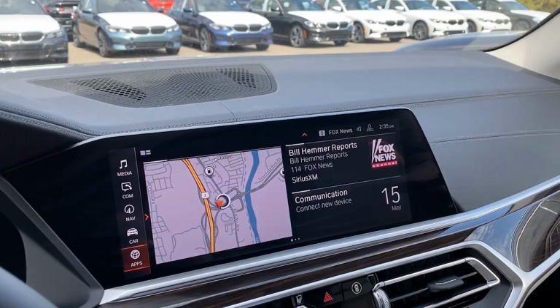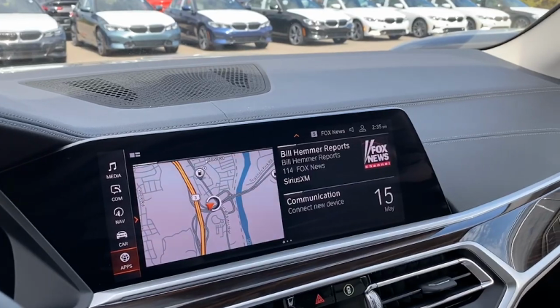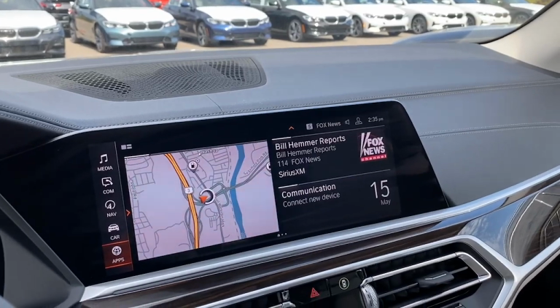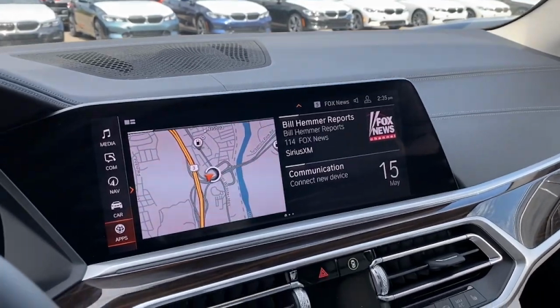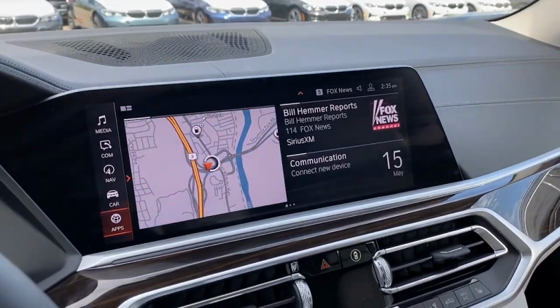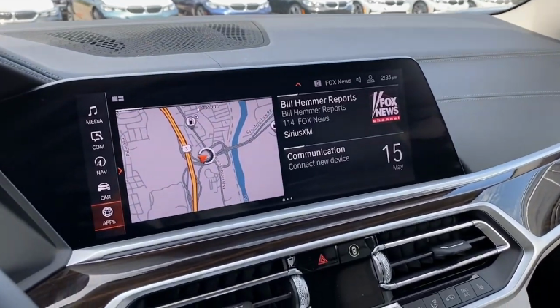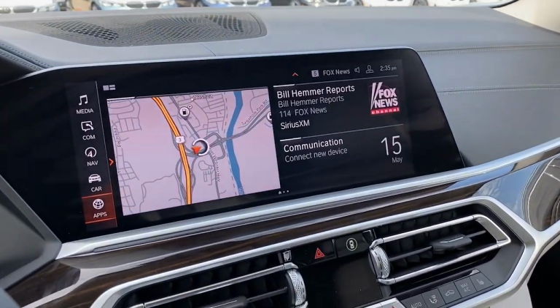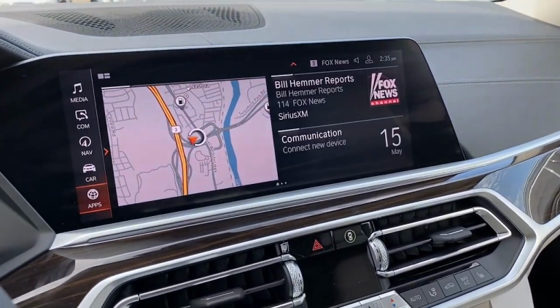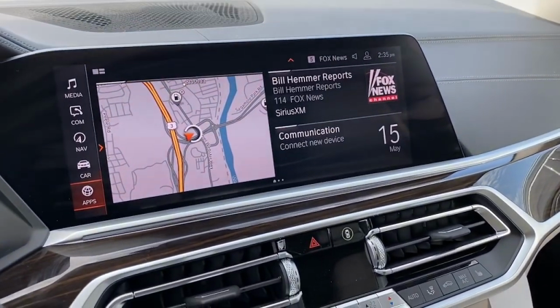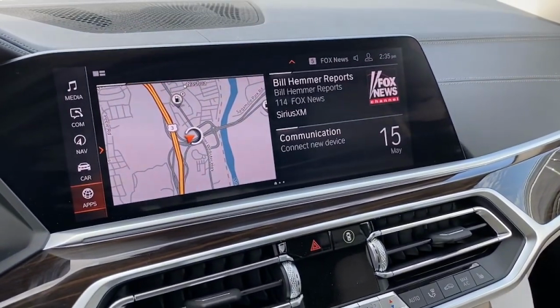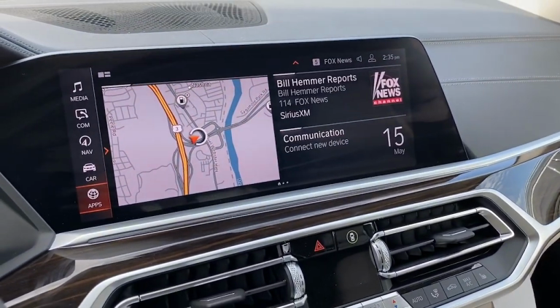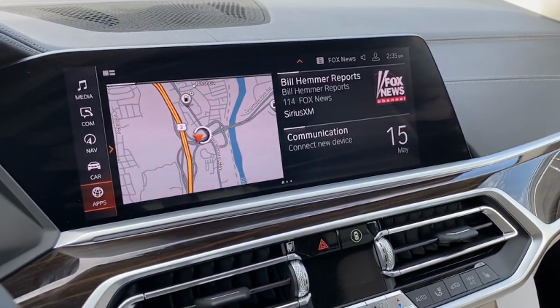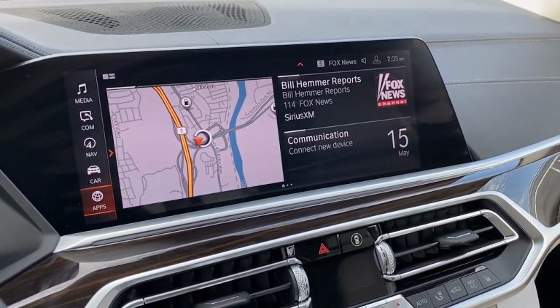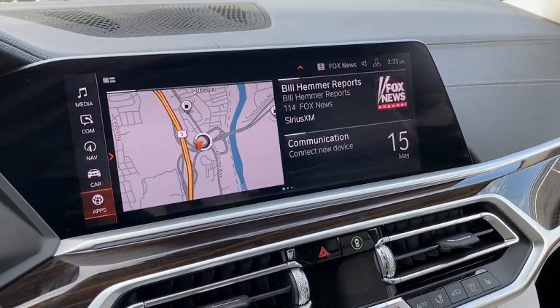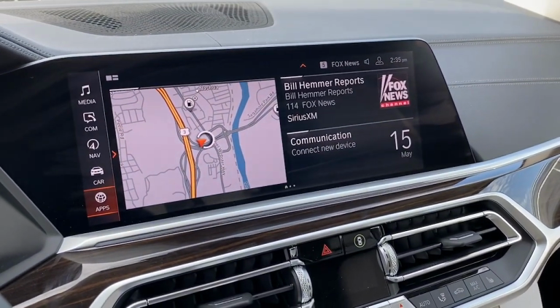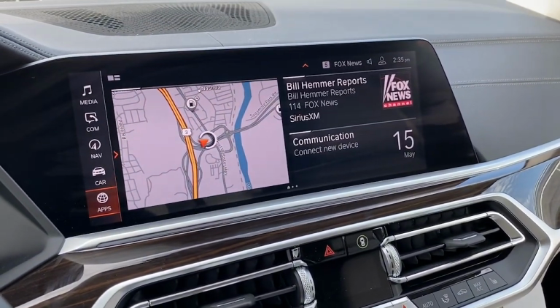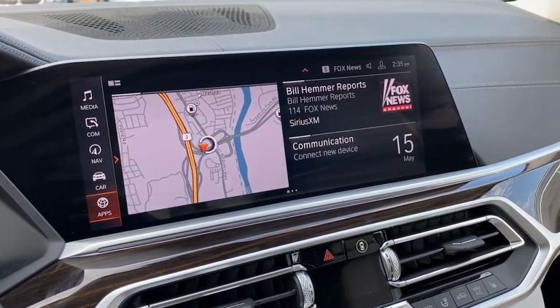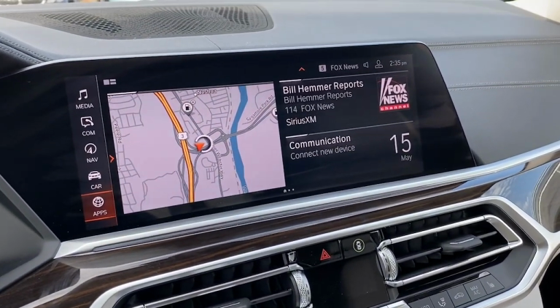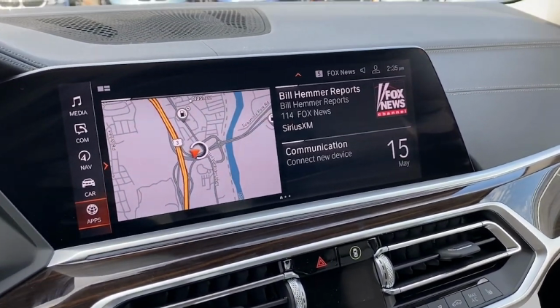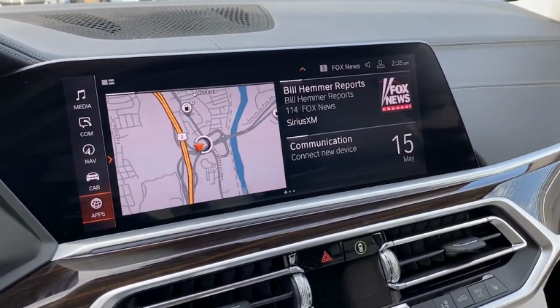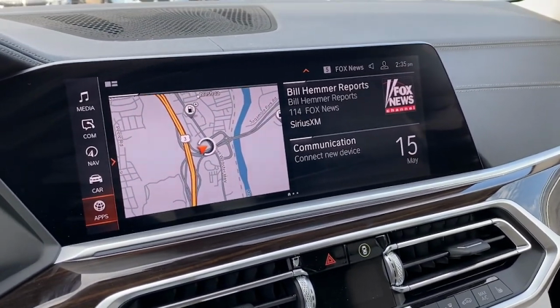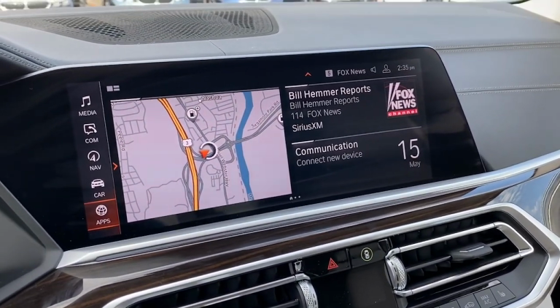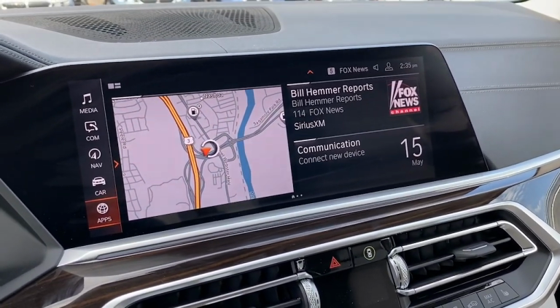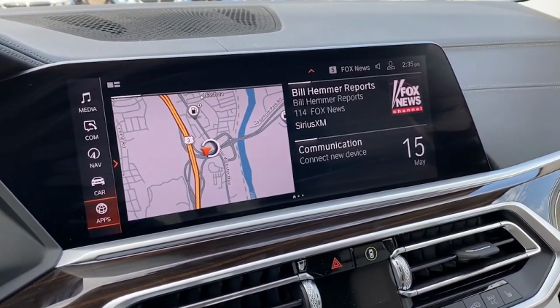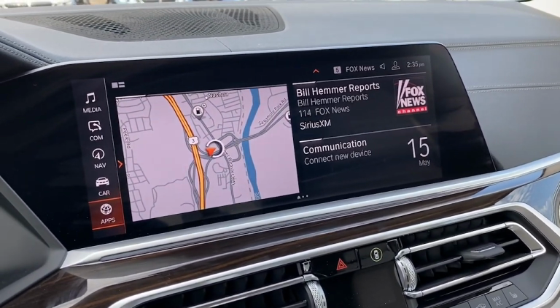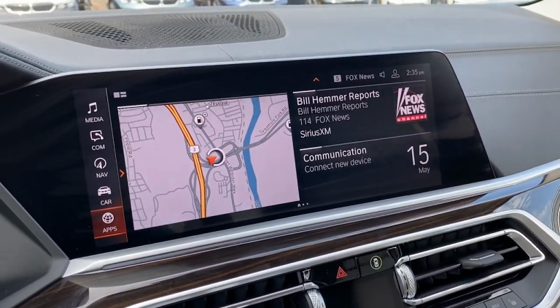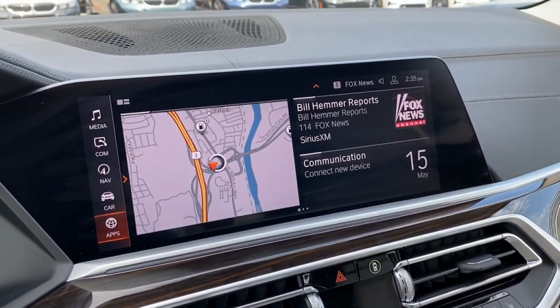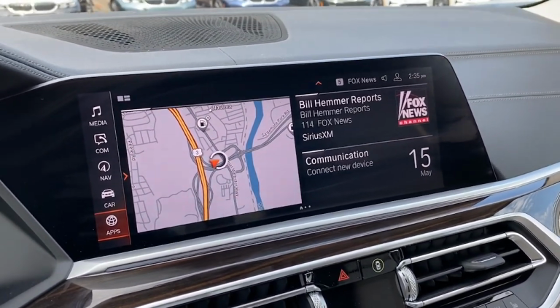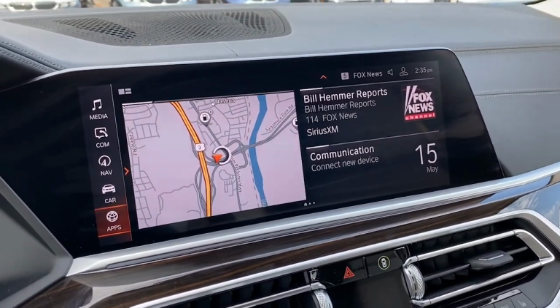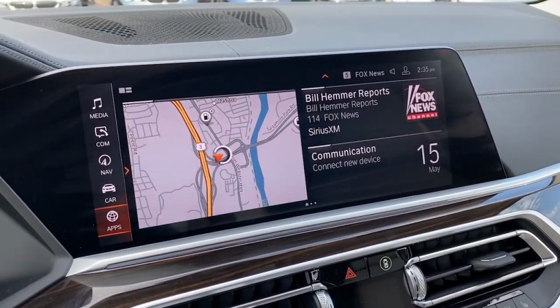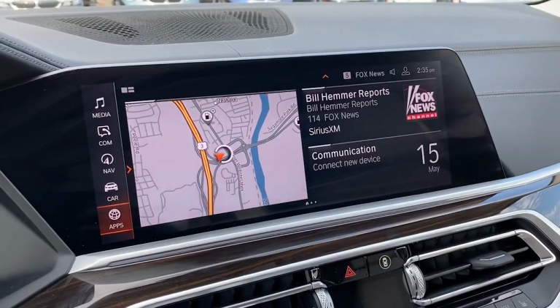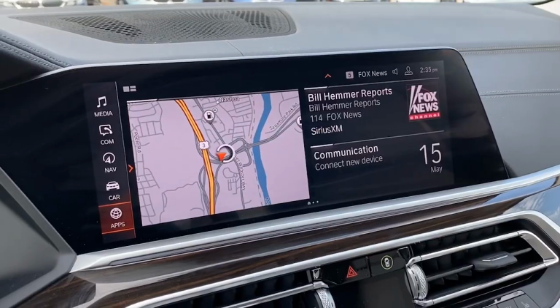Hey everybody, Jay here at Tully BMW. Today I want to talk about X7 window shades.